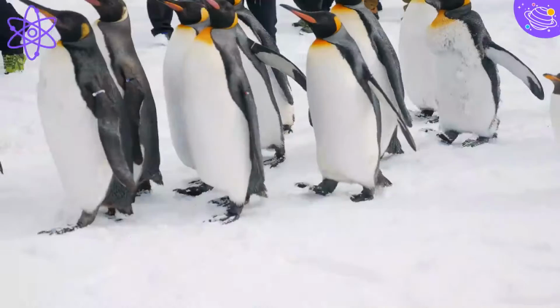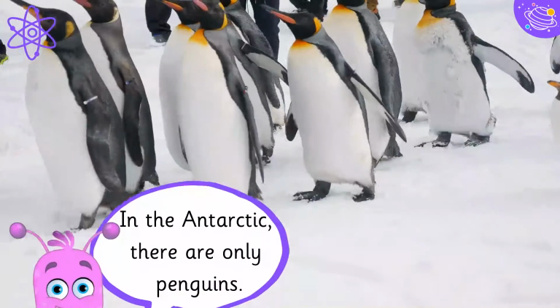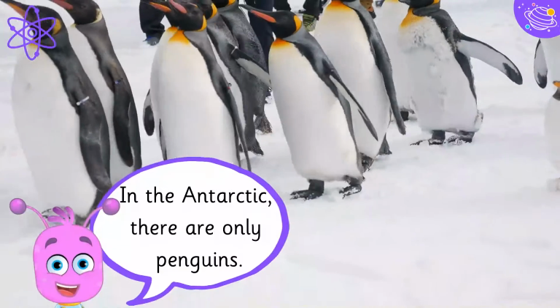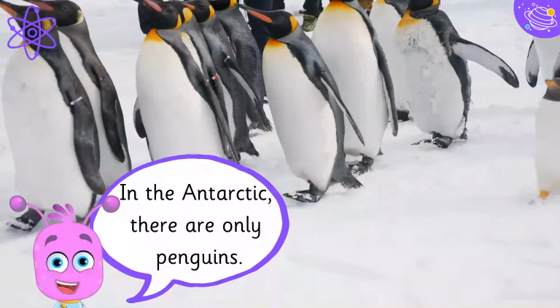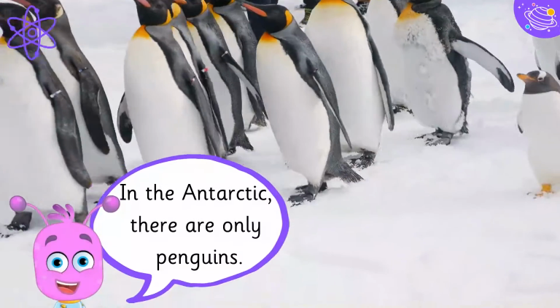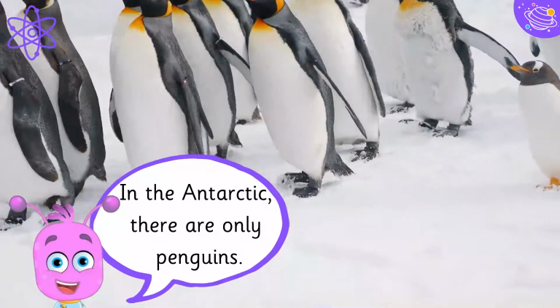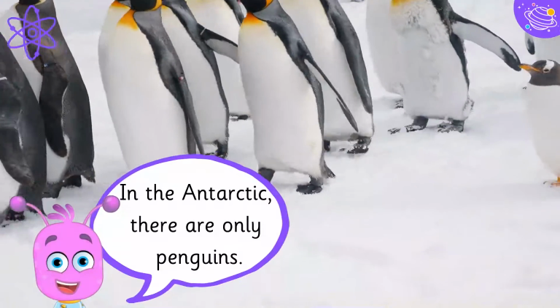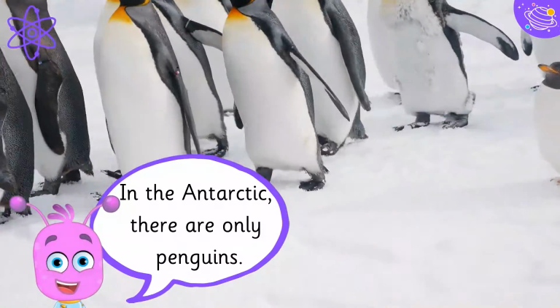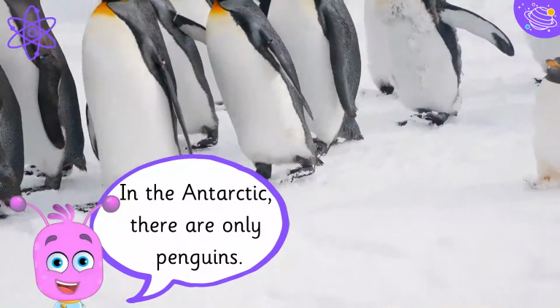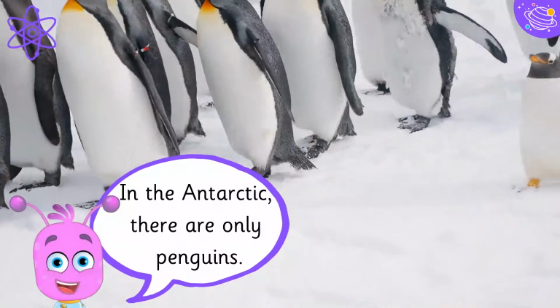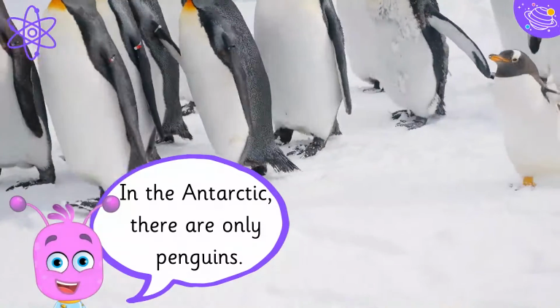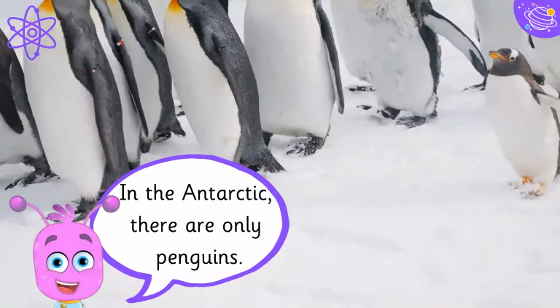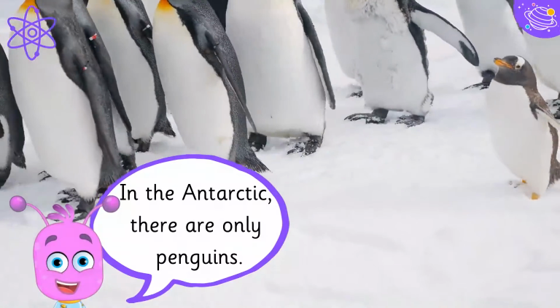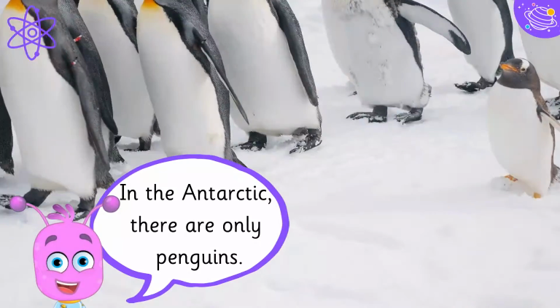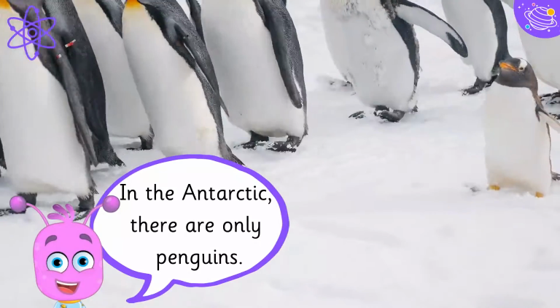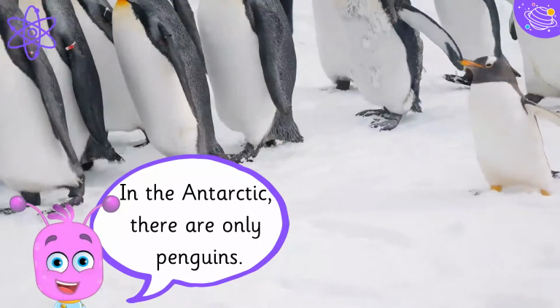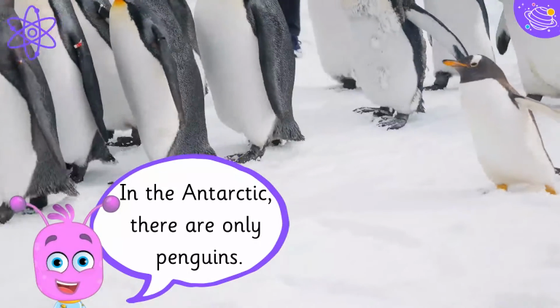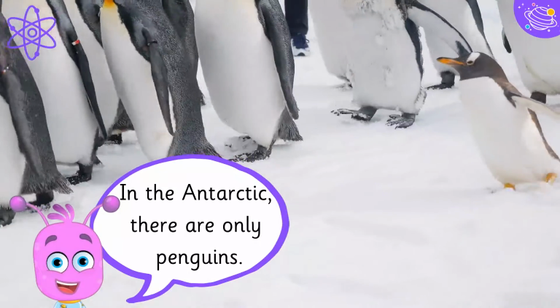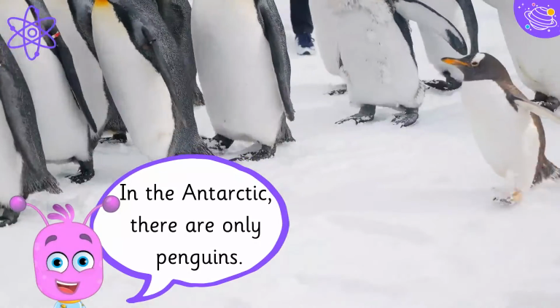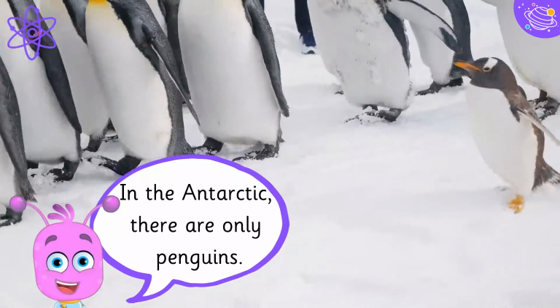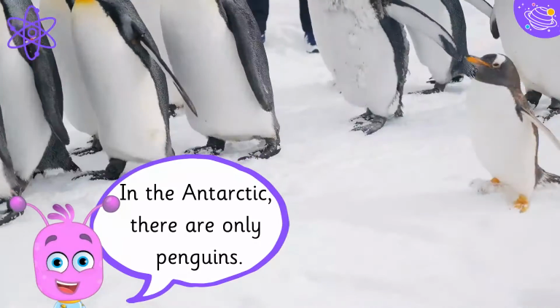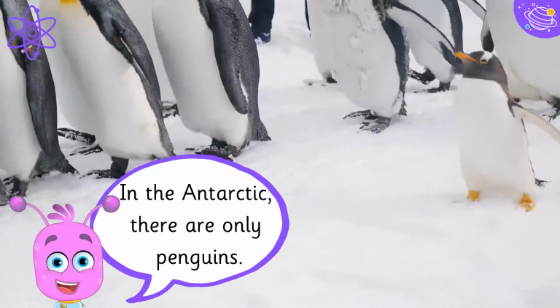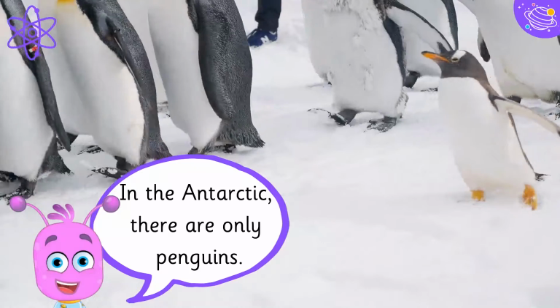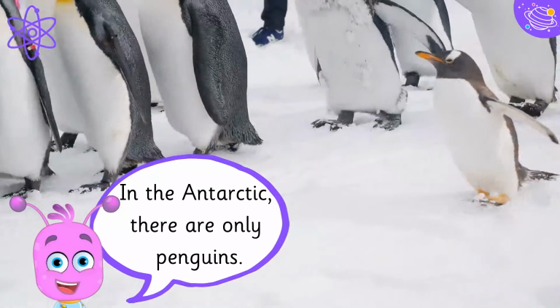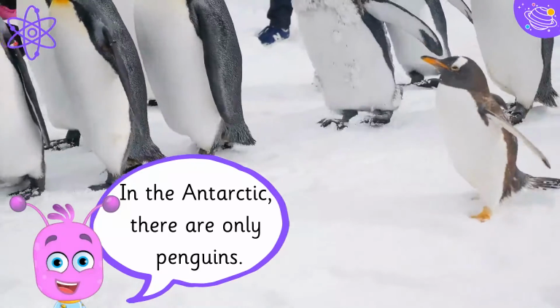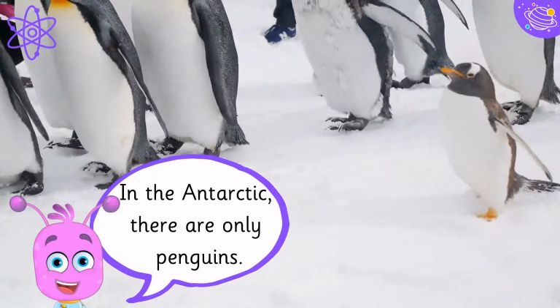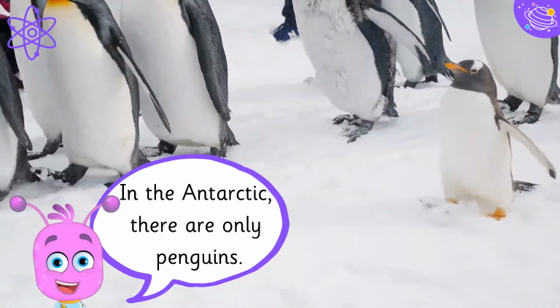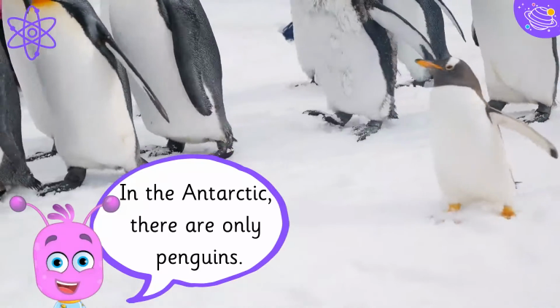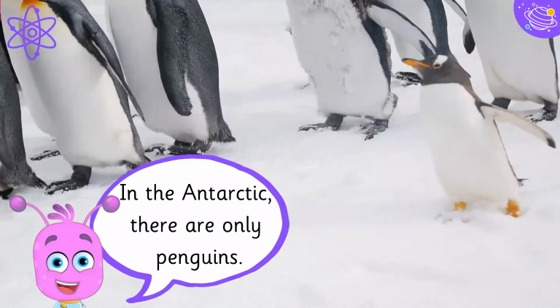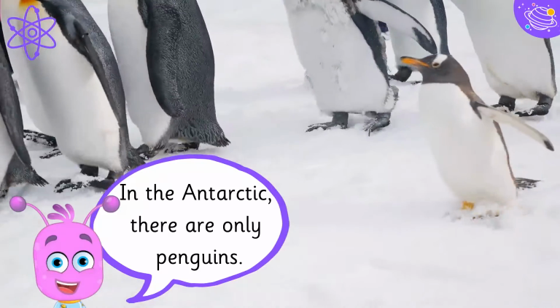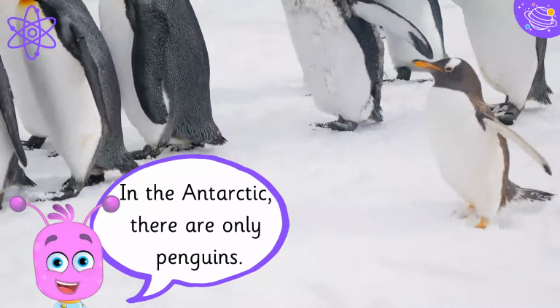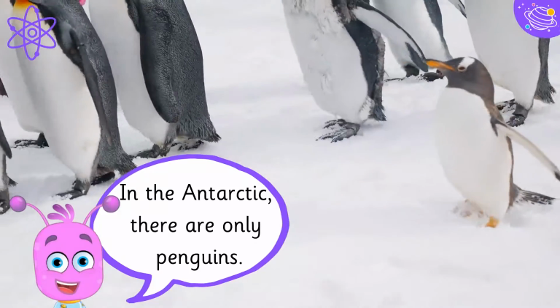In the Antarctic, there are only penguins.